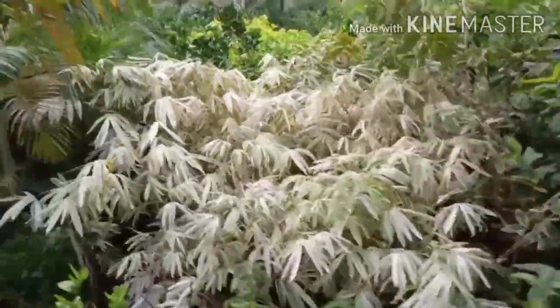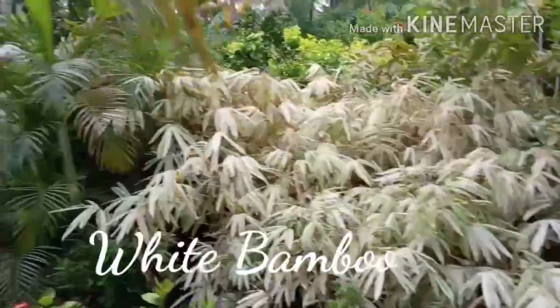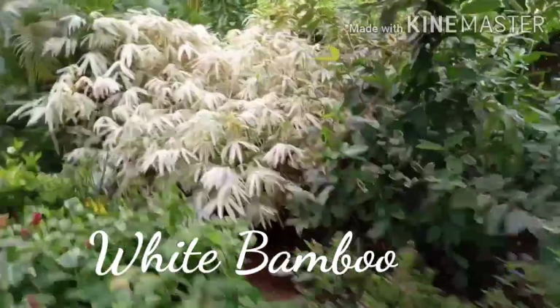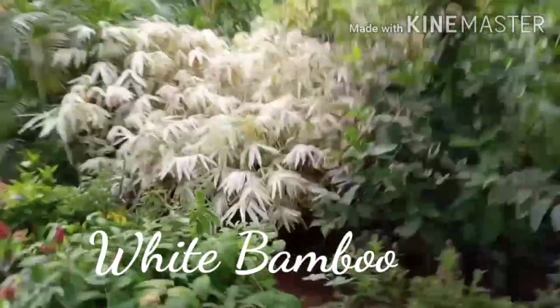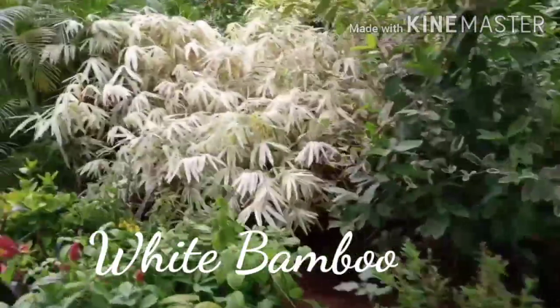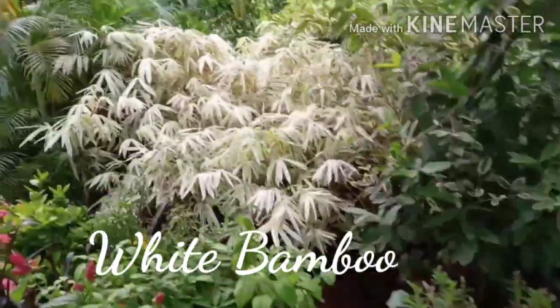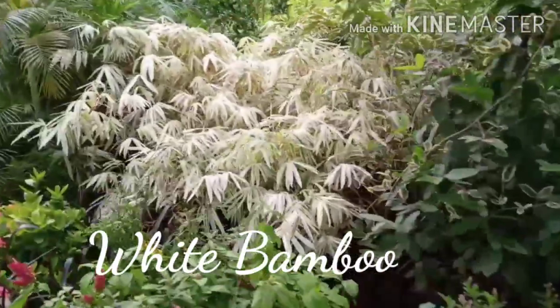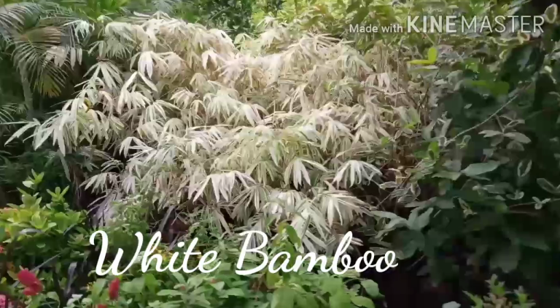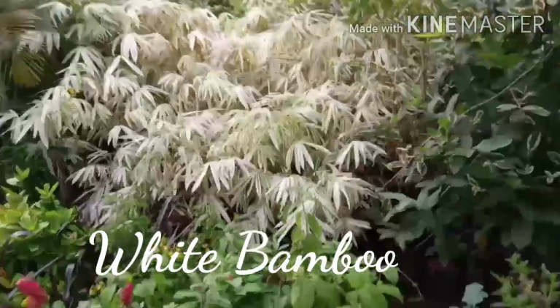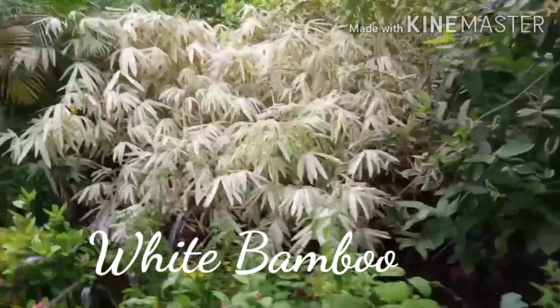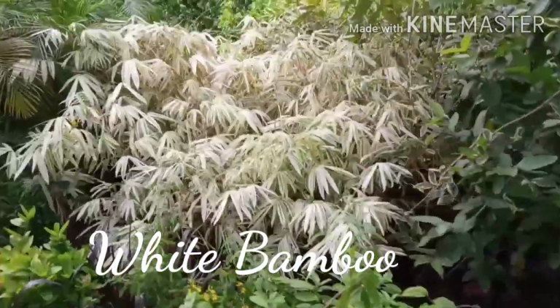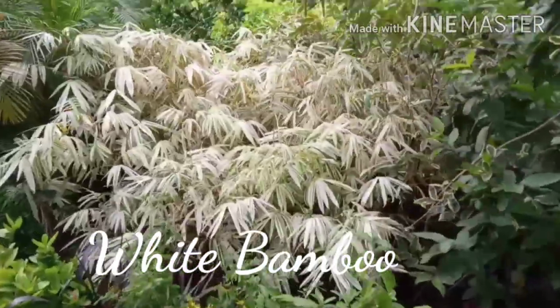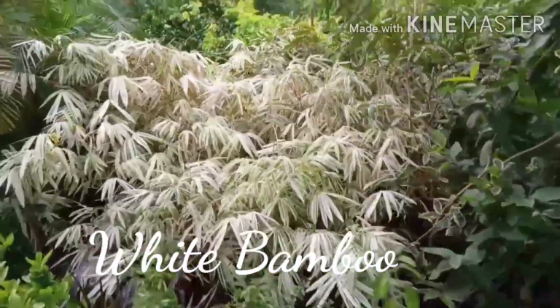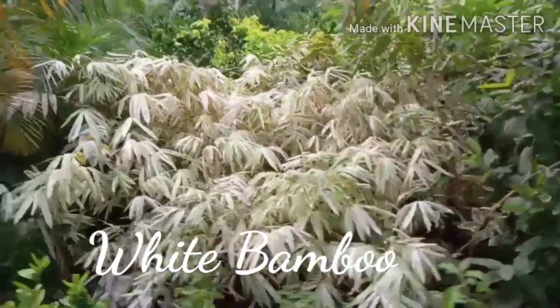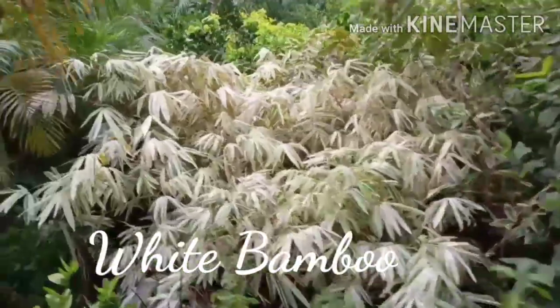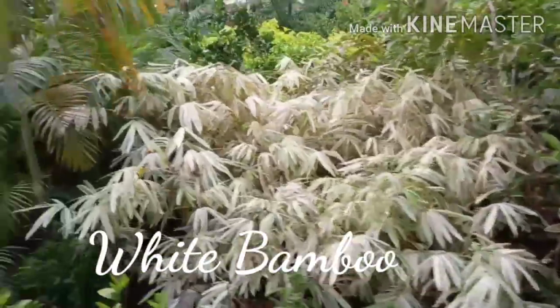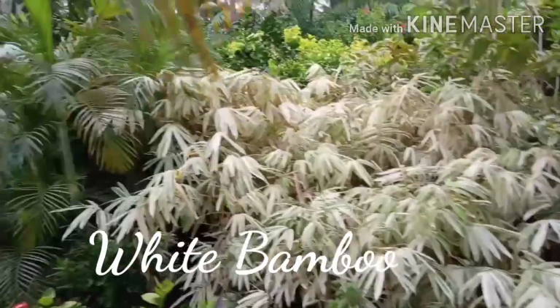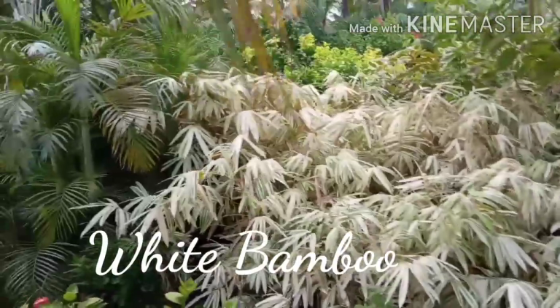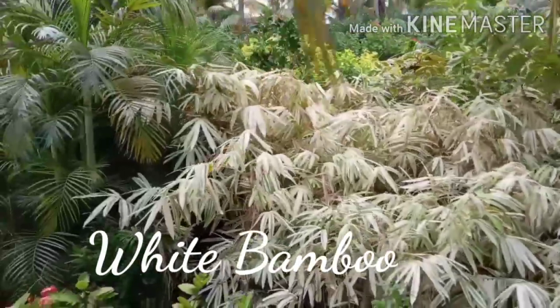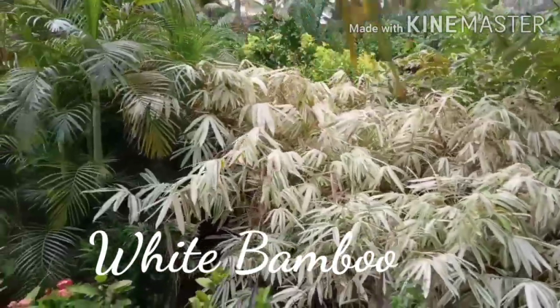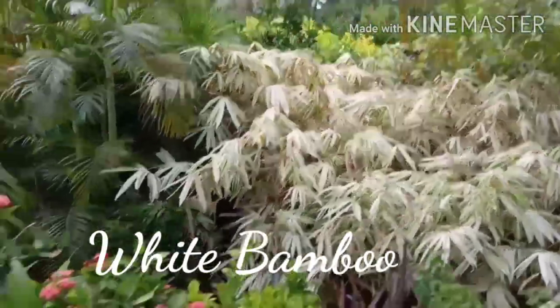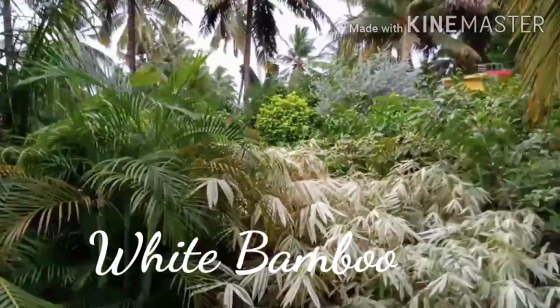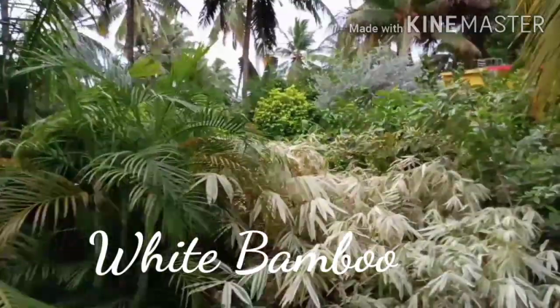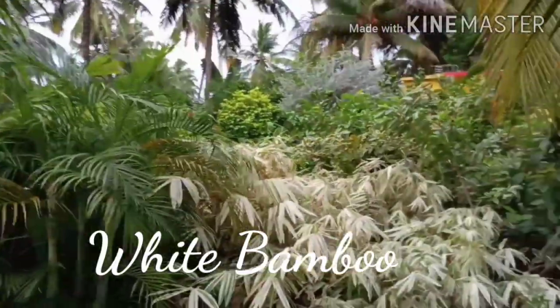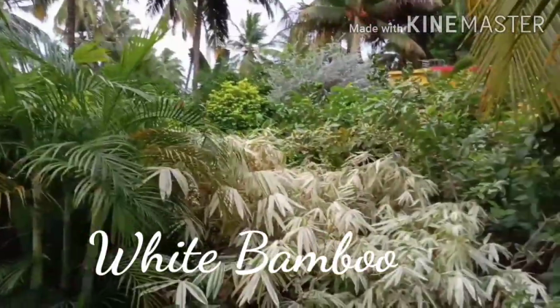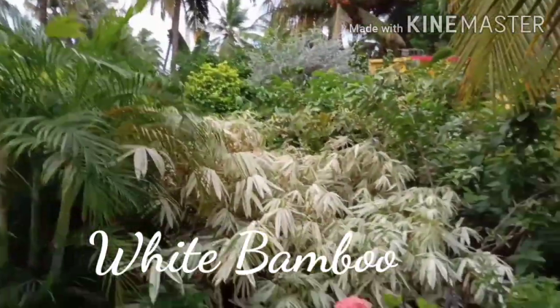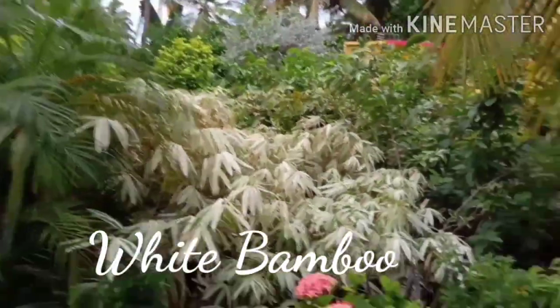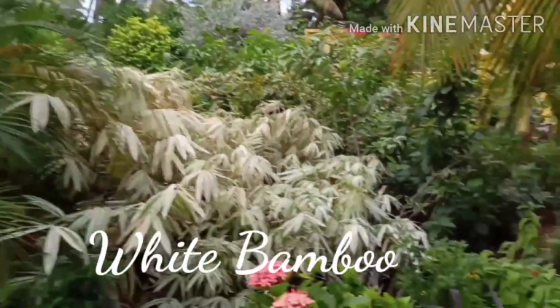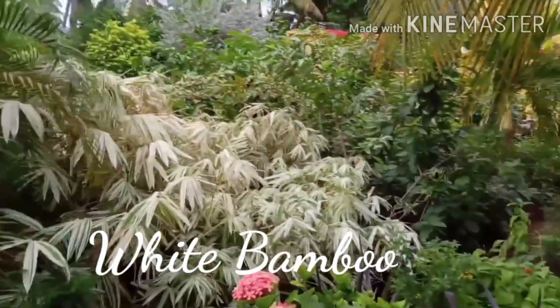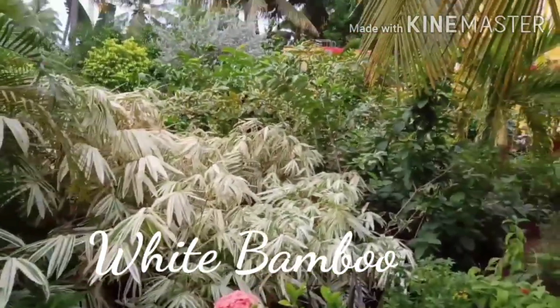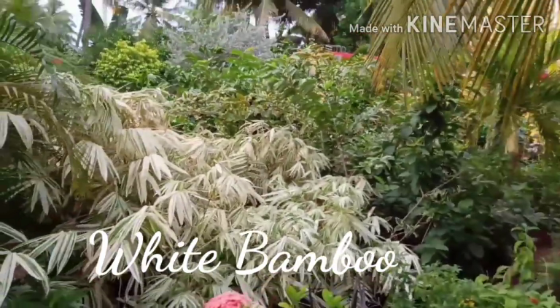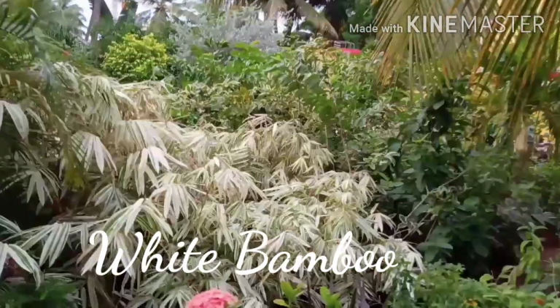This is white bamboo — this is a white leaf, so let's say white bamboo. This is a variety of bamboo.